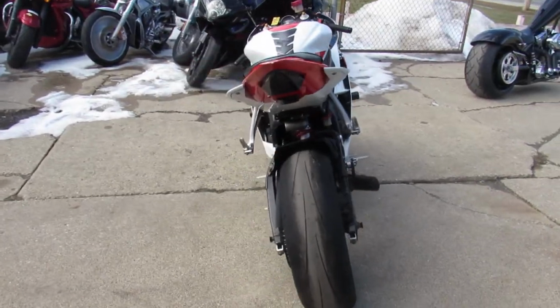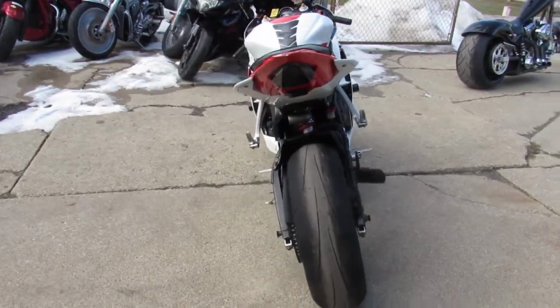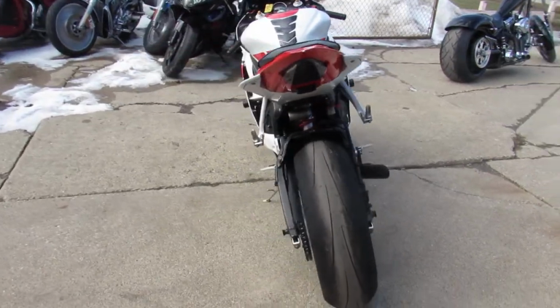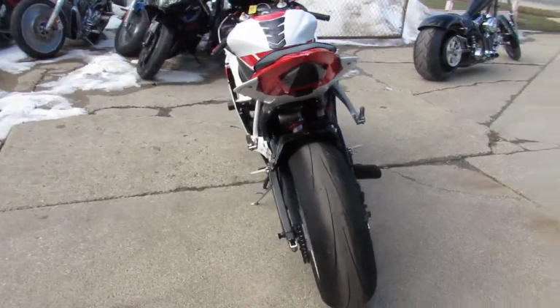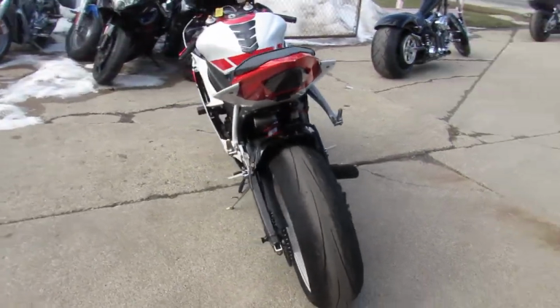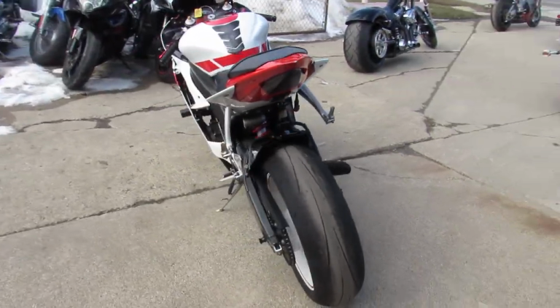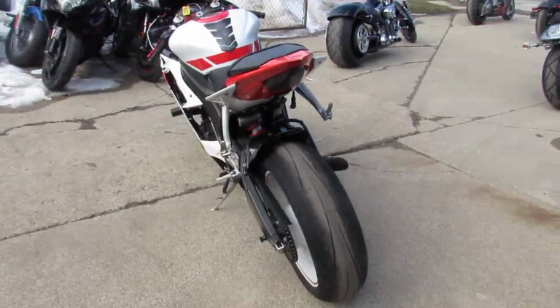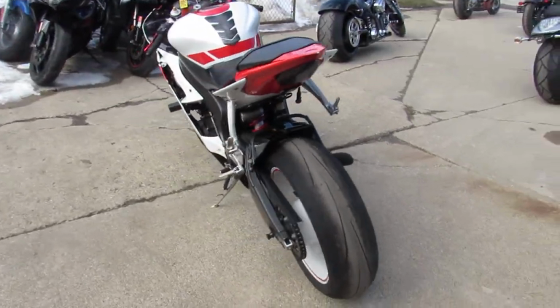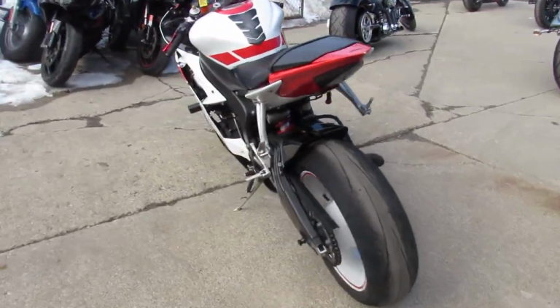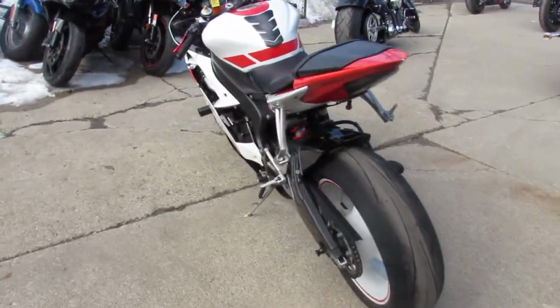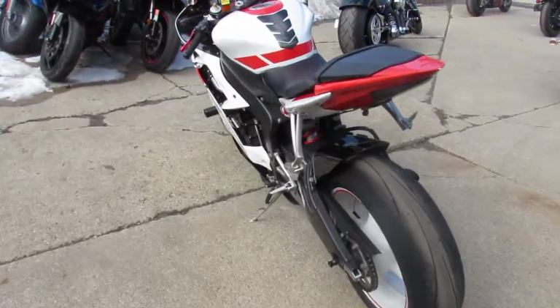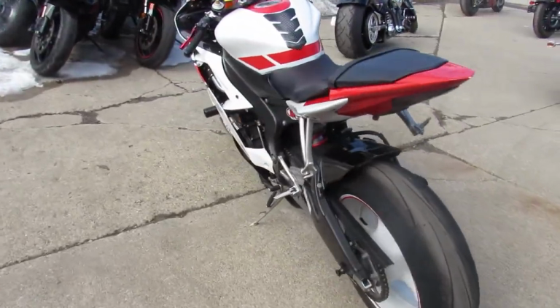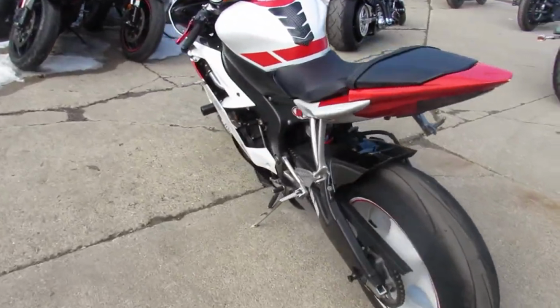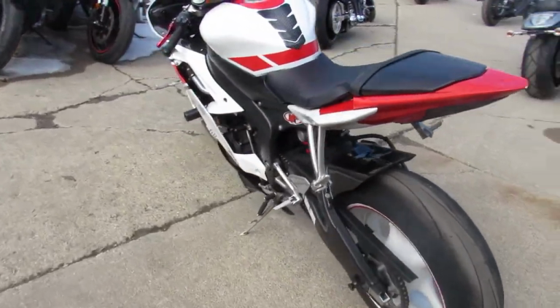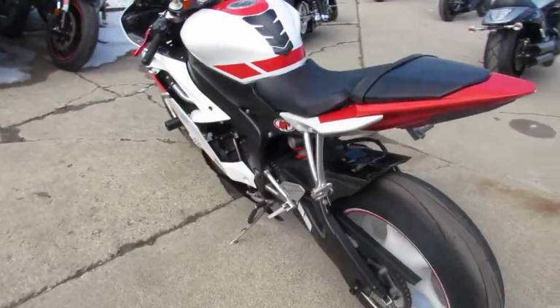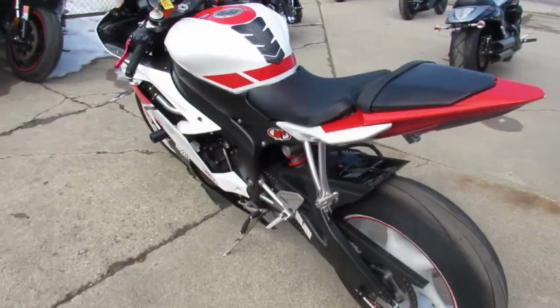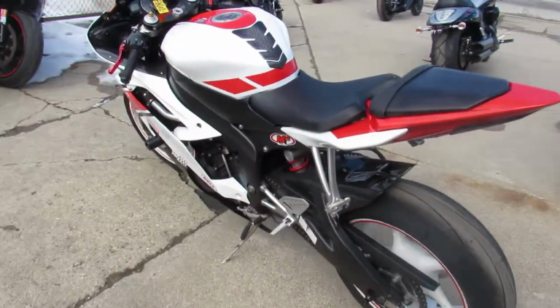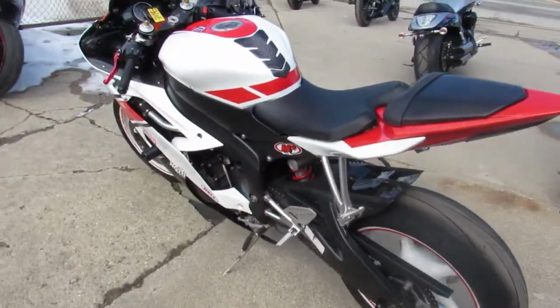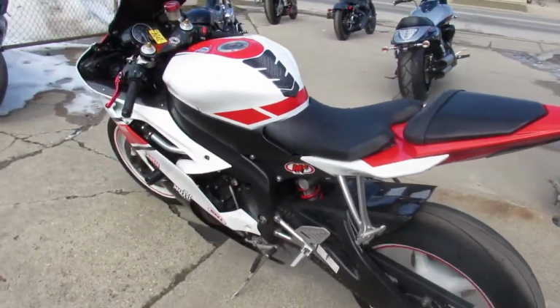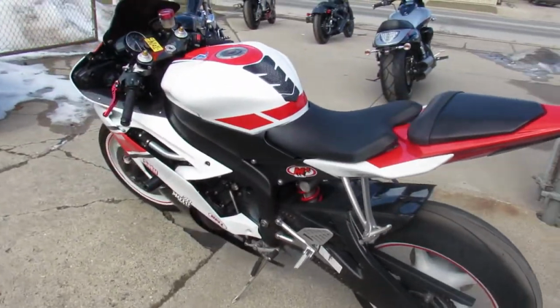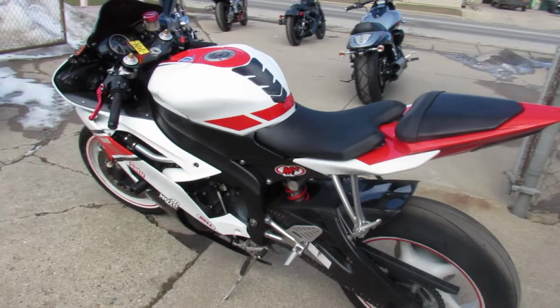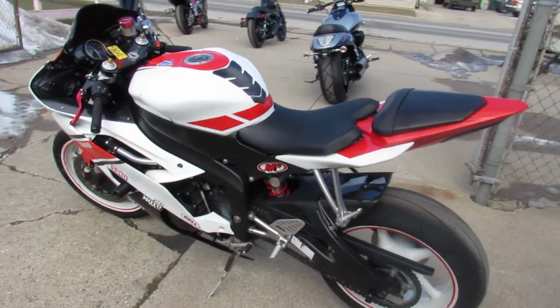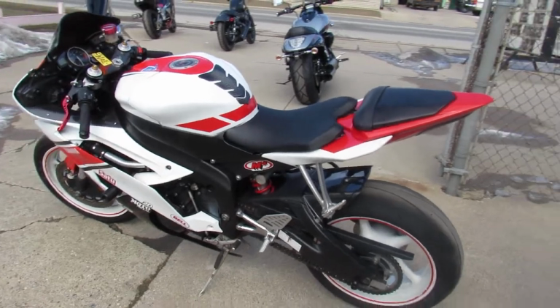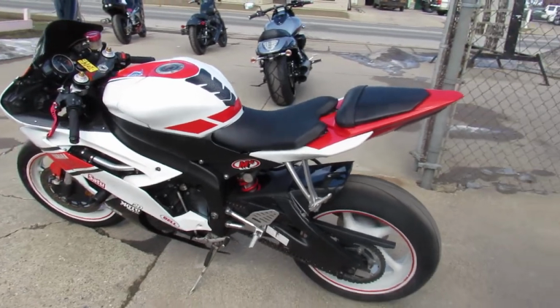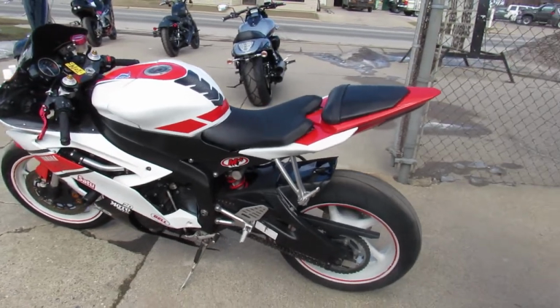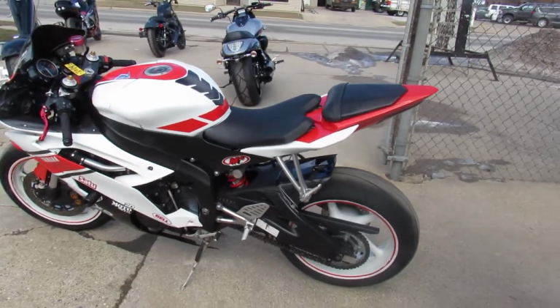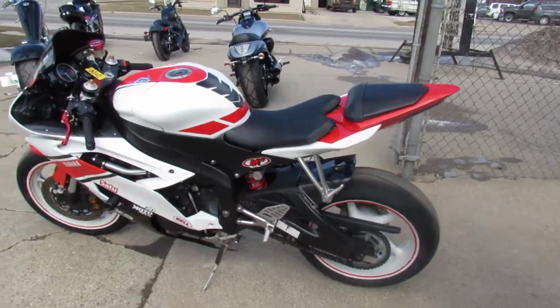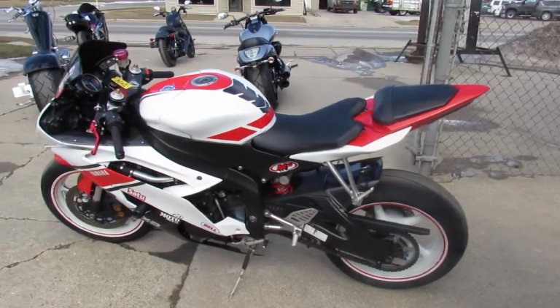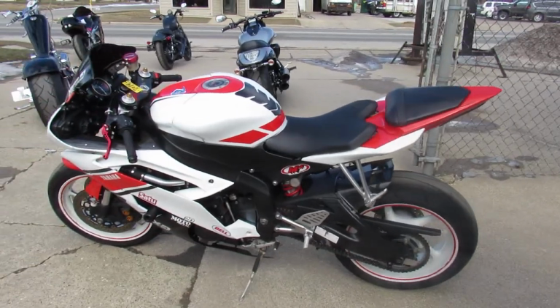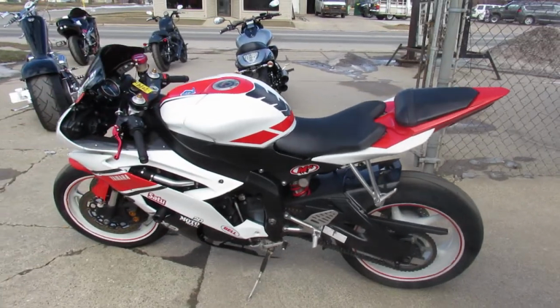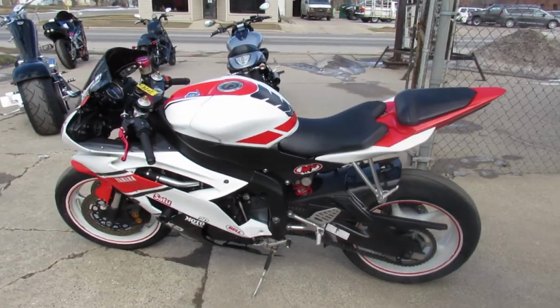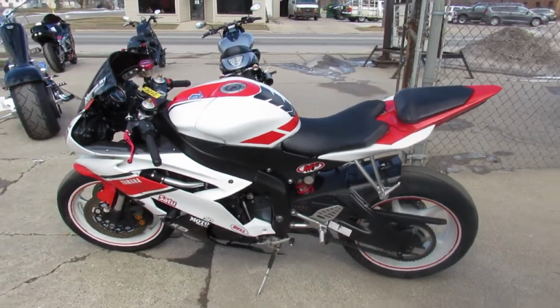It's a sharp bike that runs strong. 2009 R6, only 15,874 miles.